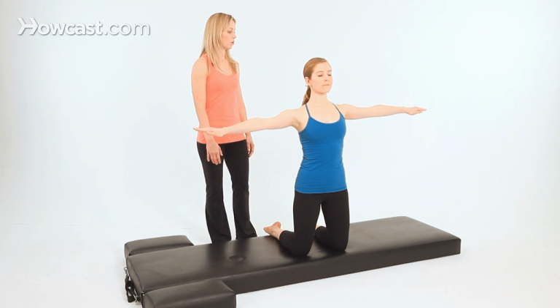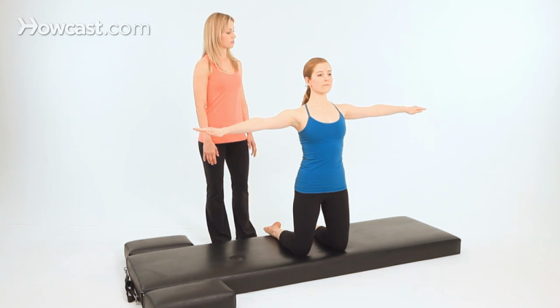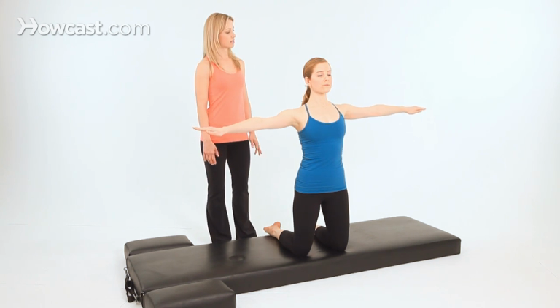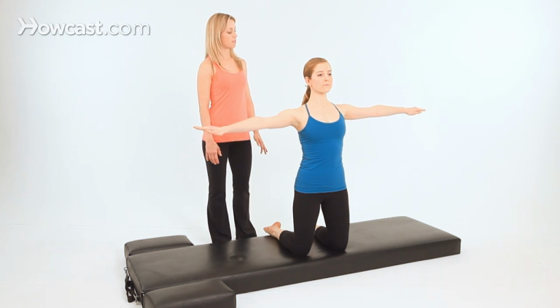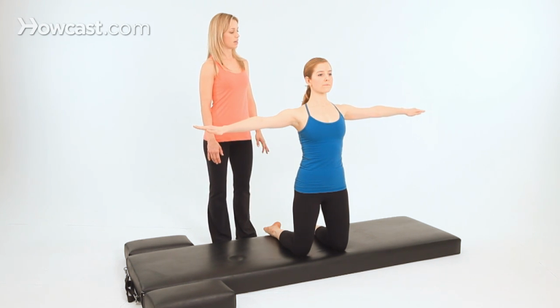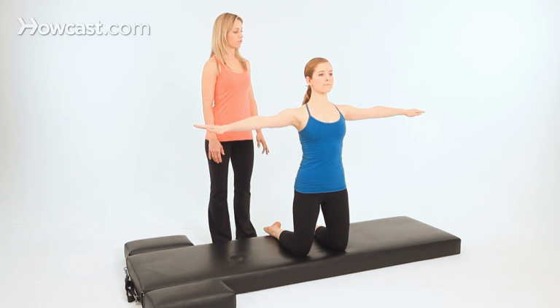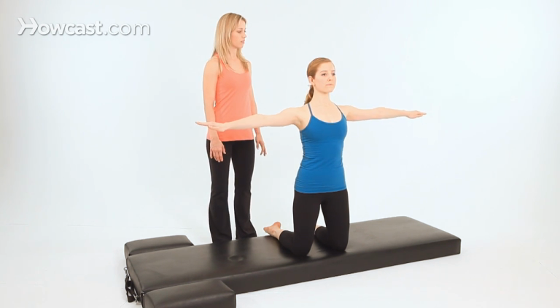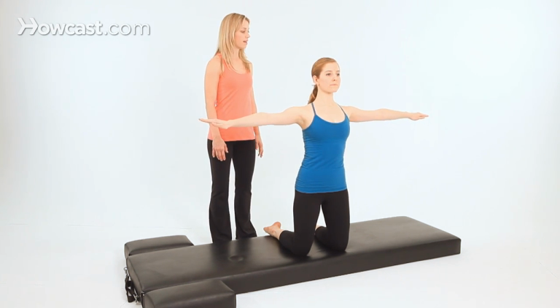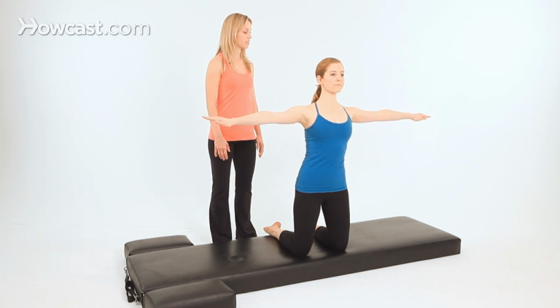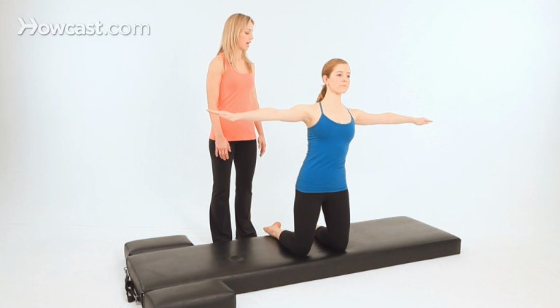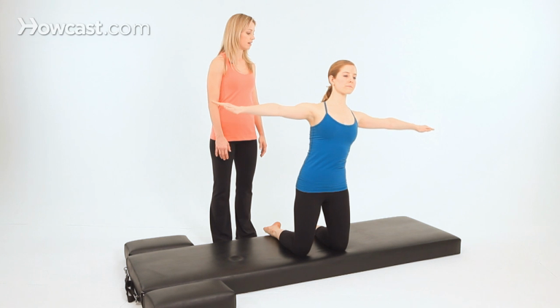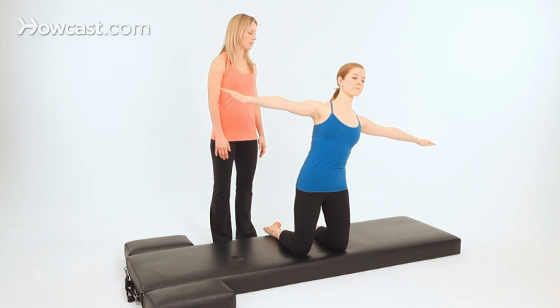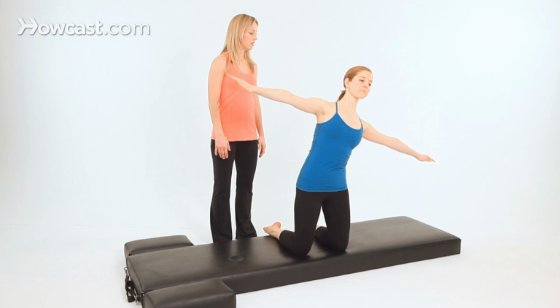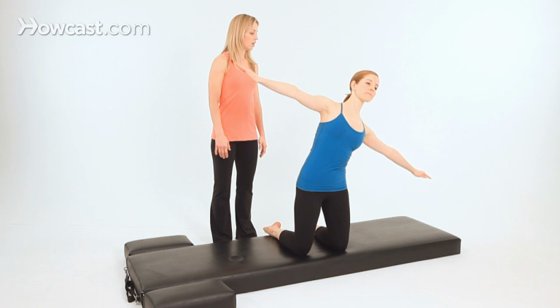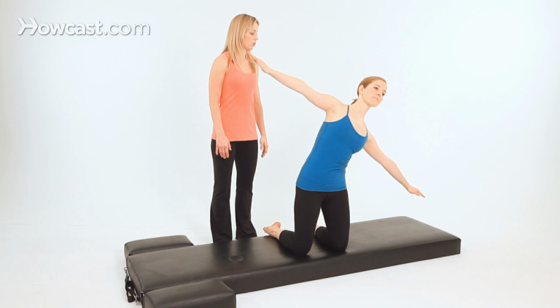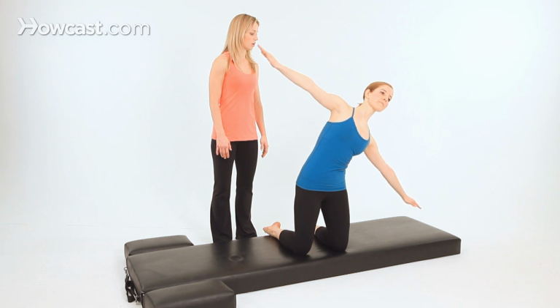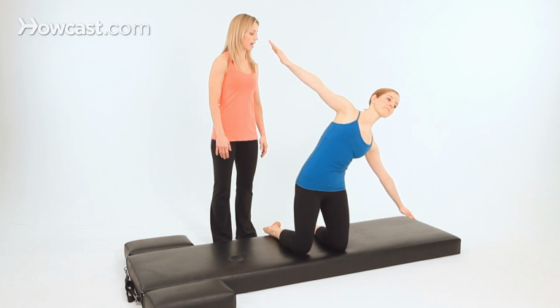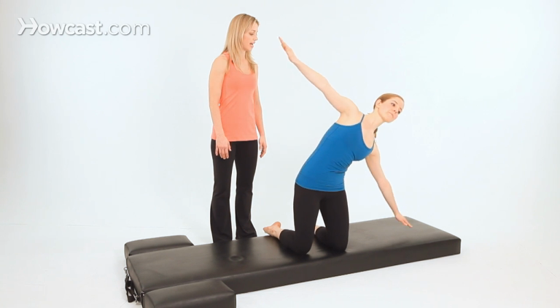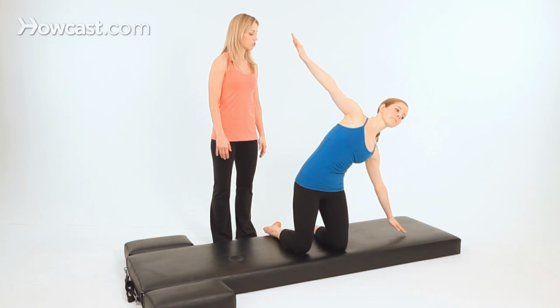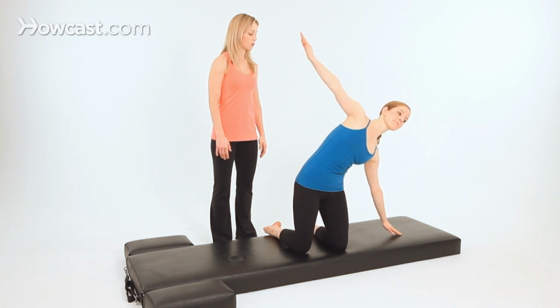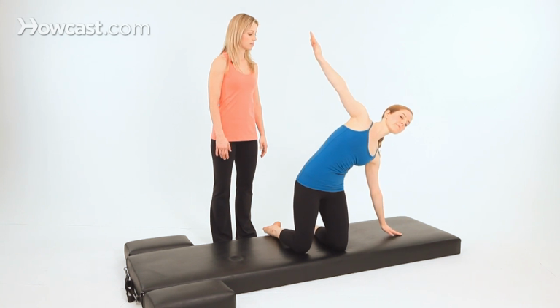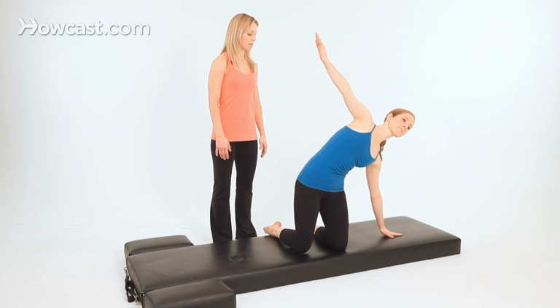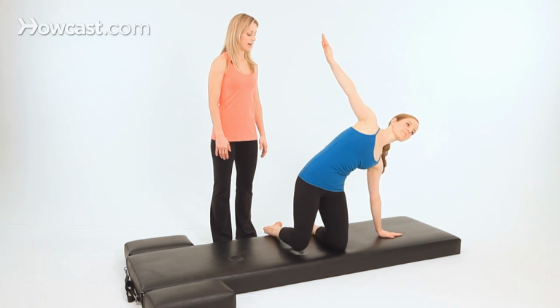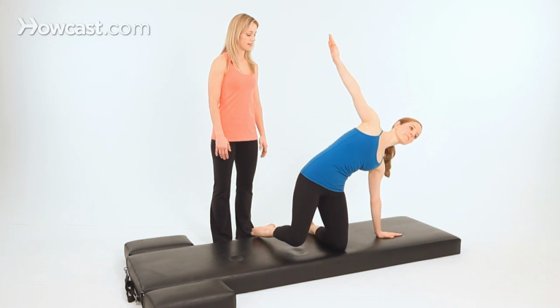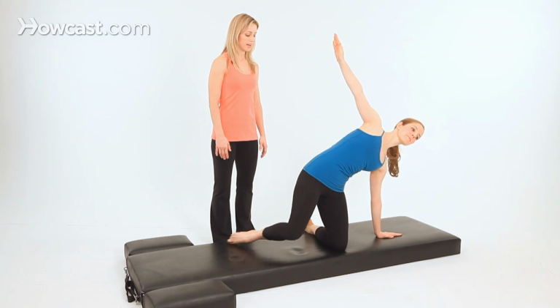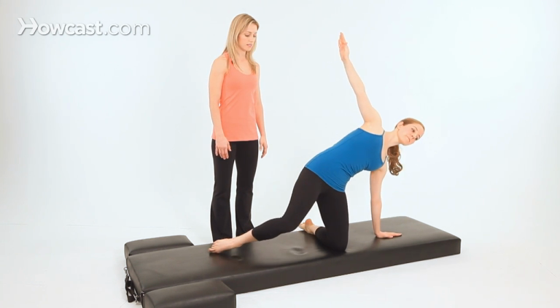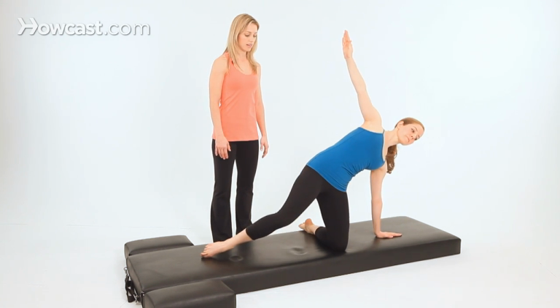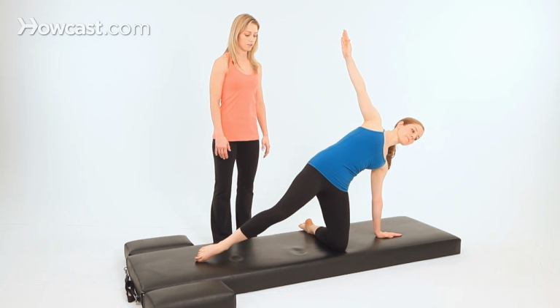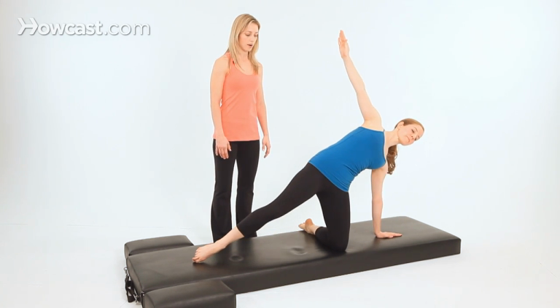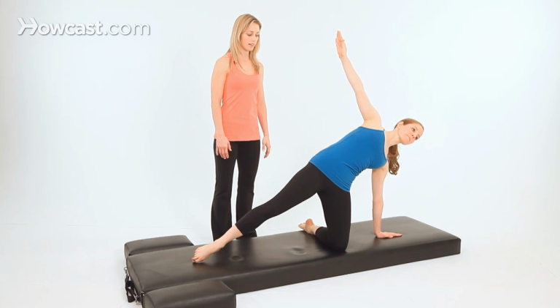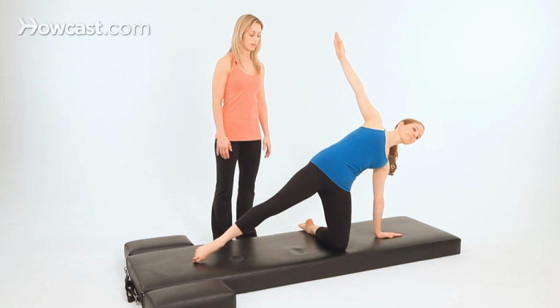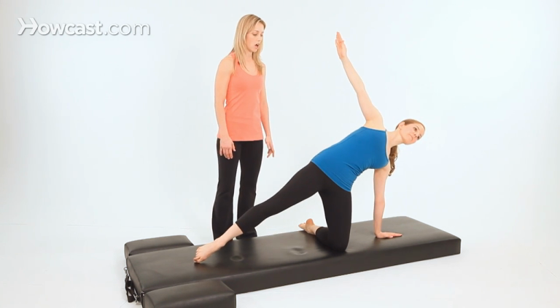Side bend over the left side, lower your hand towards the mat, and extend your right leg long.